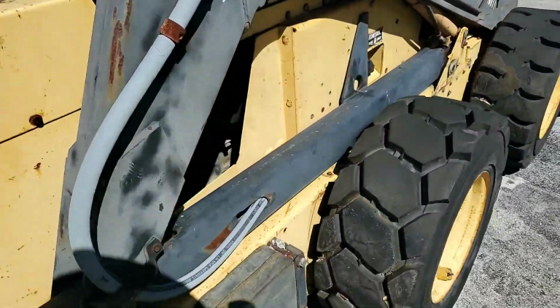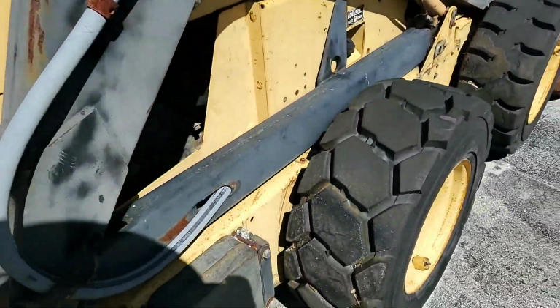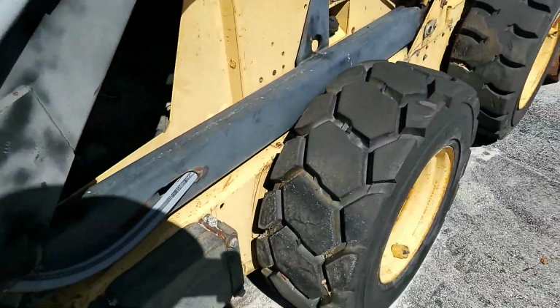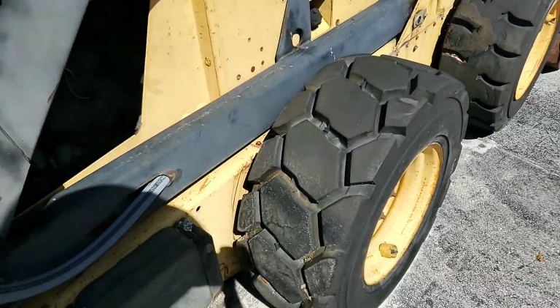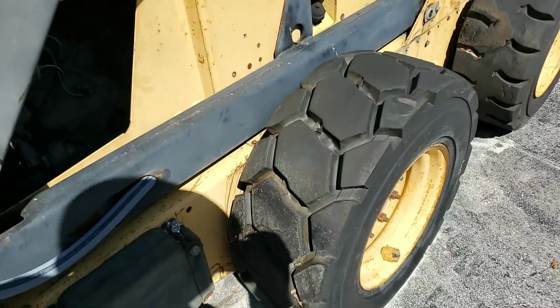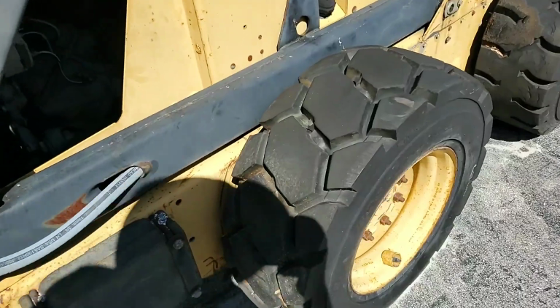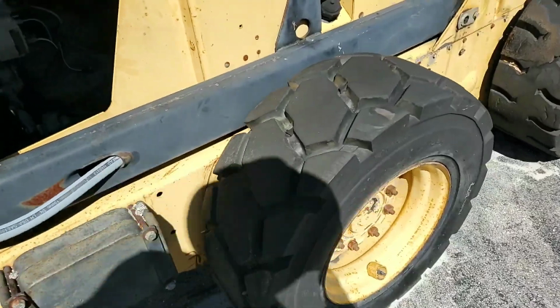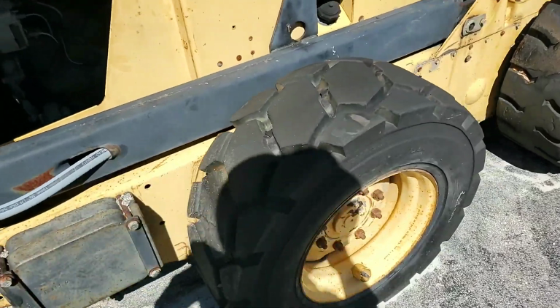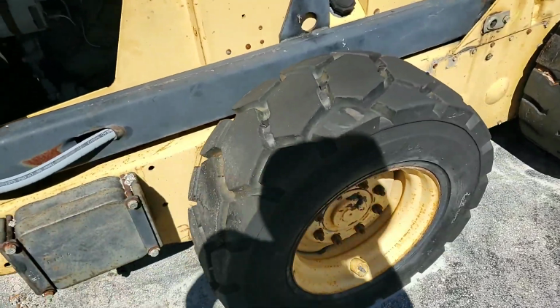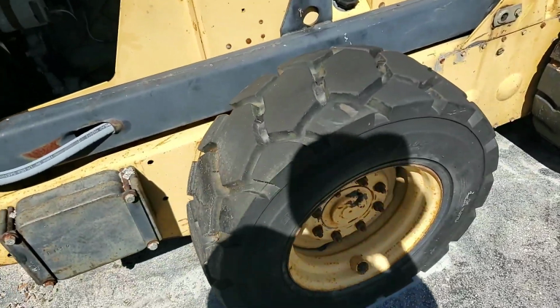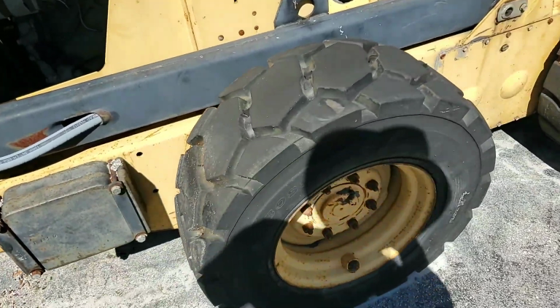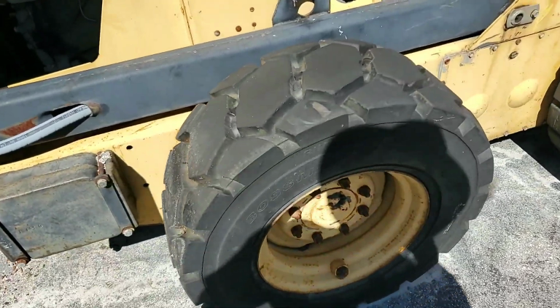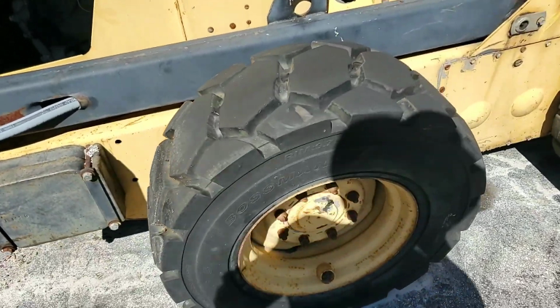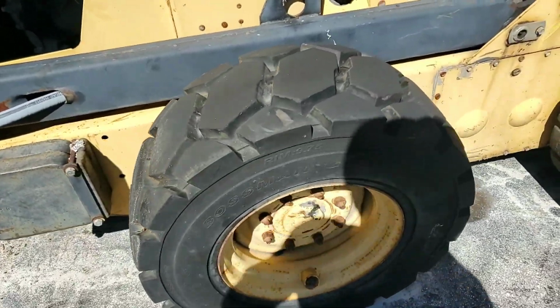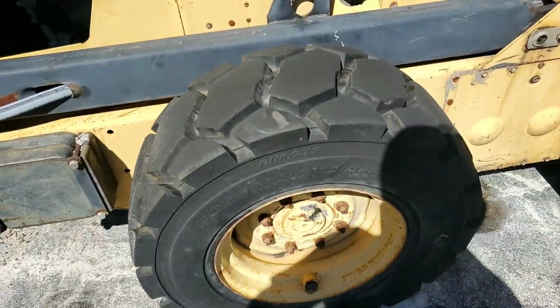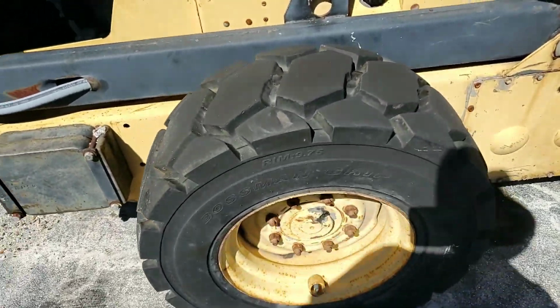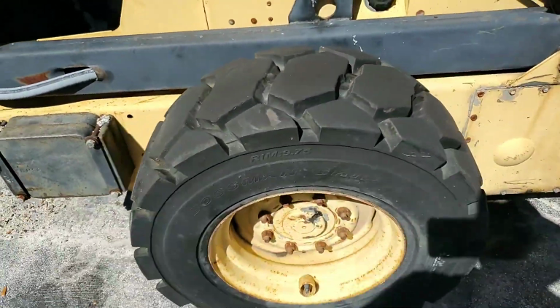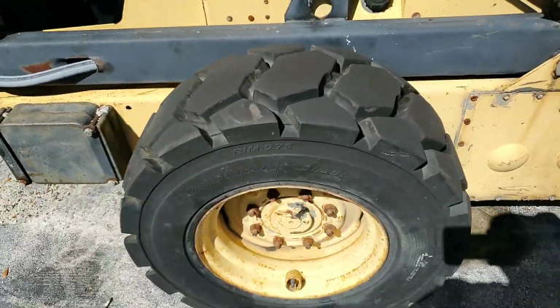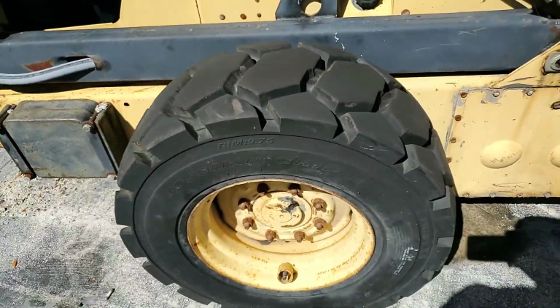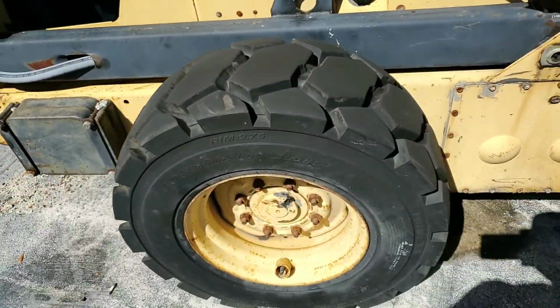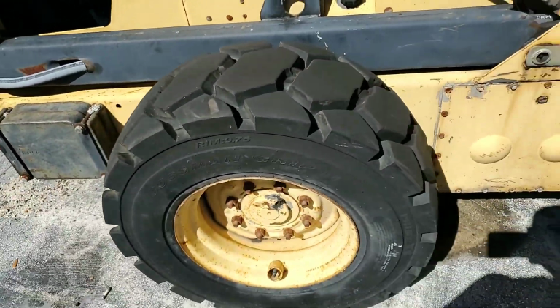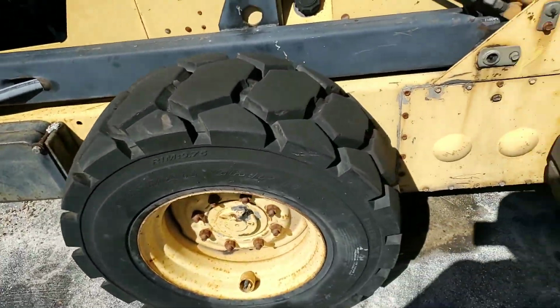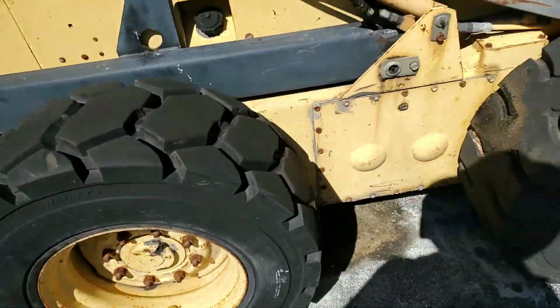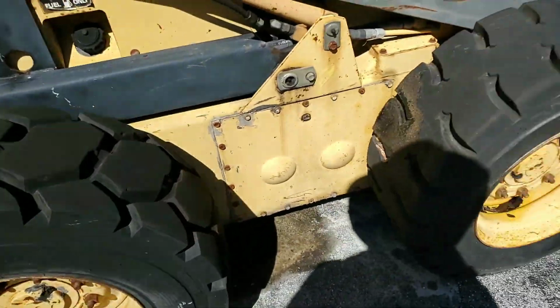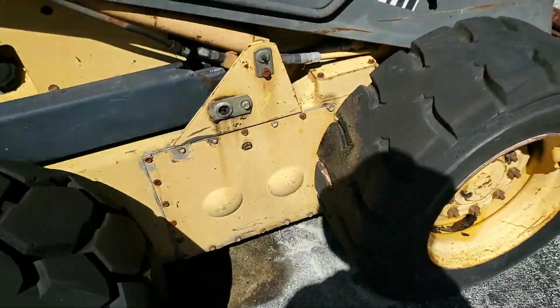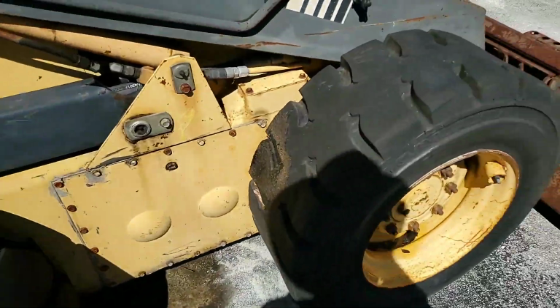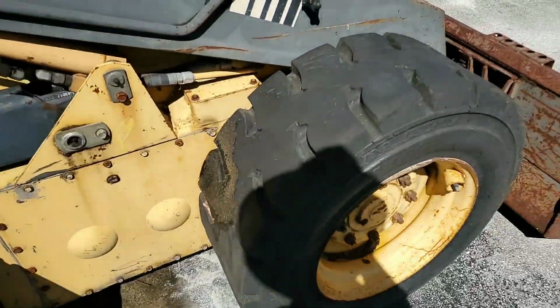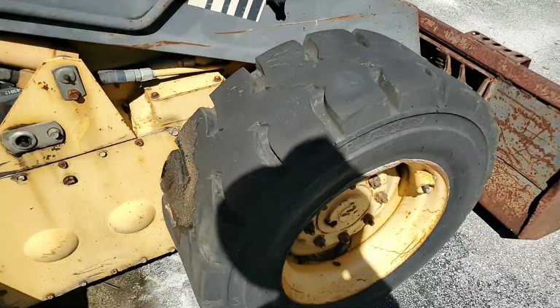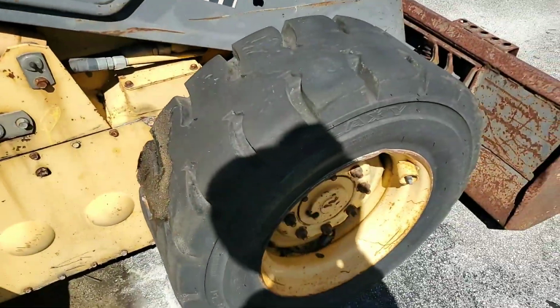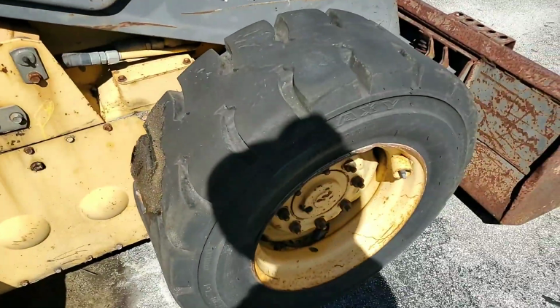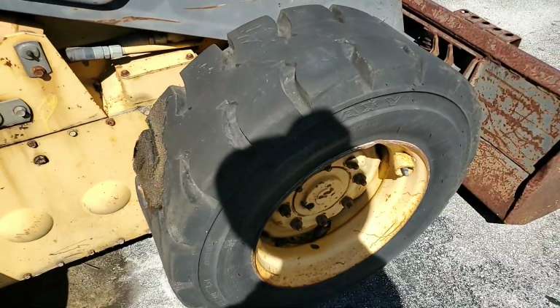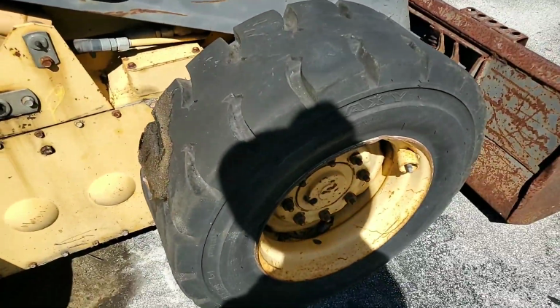This tire looks great. The right tire looks better than the left side.